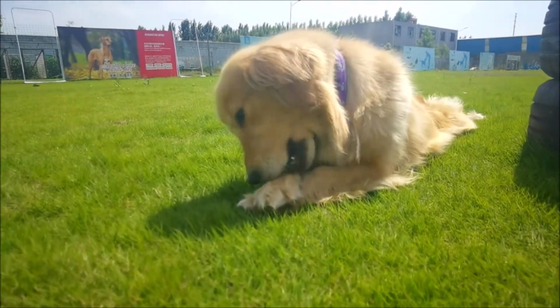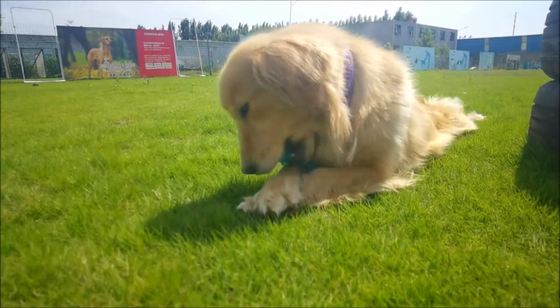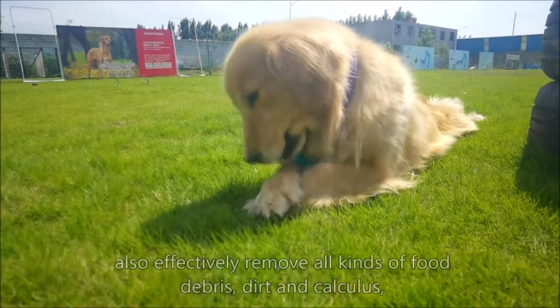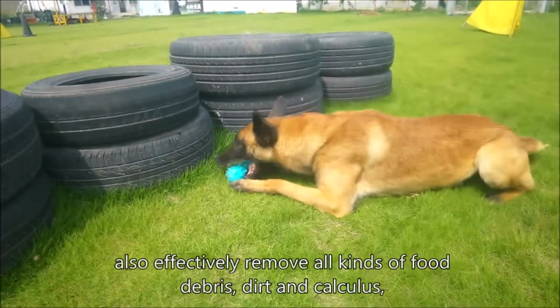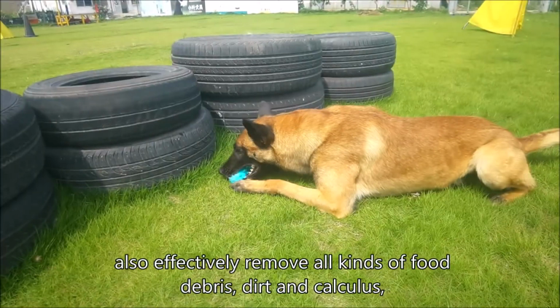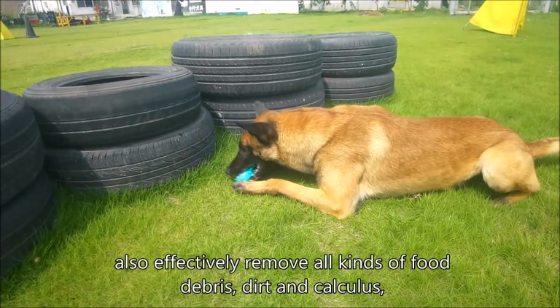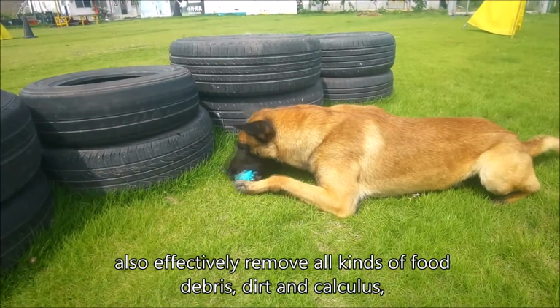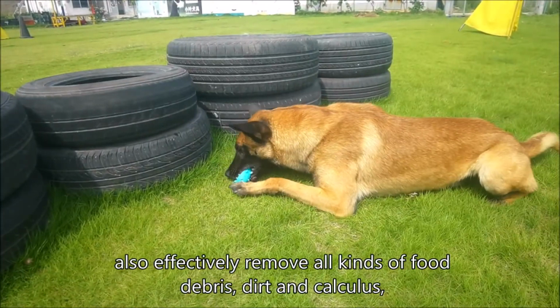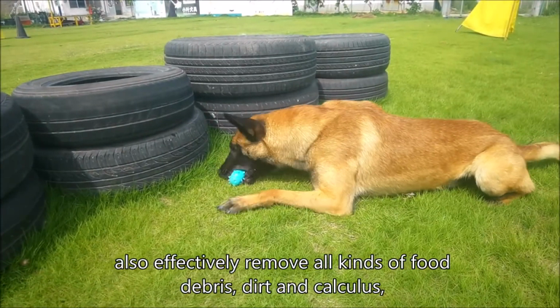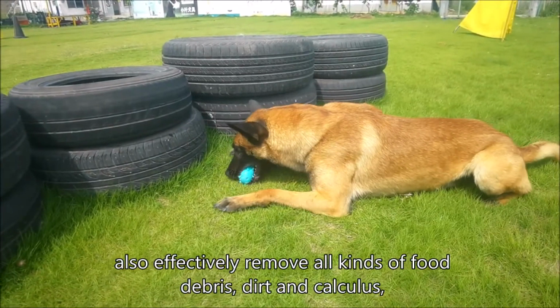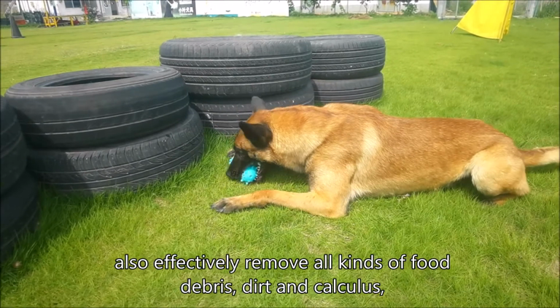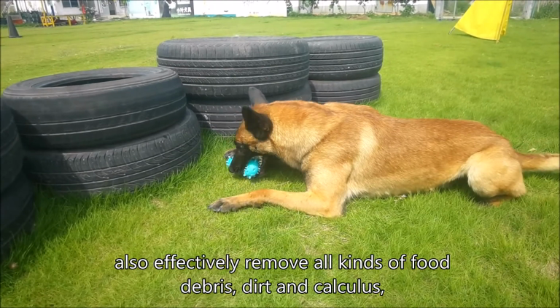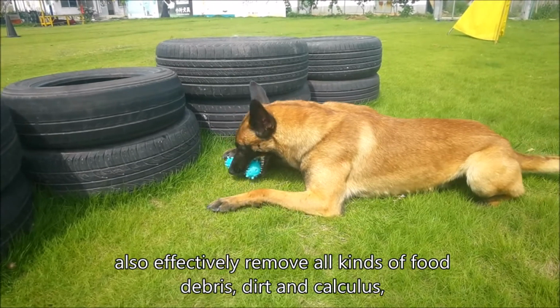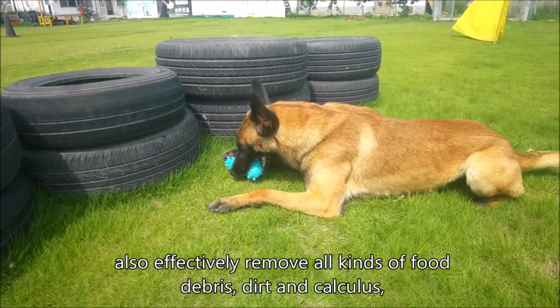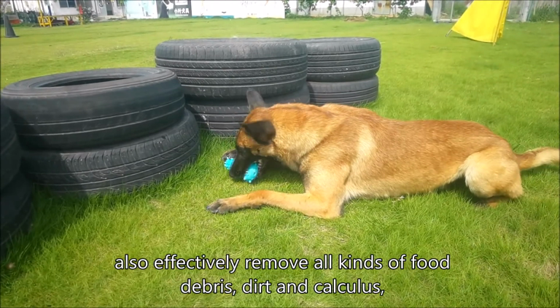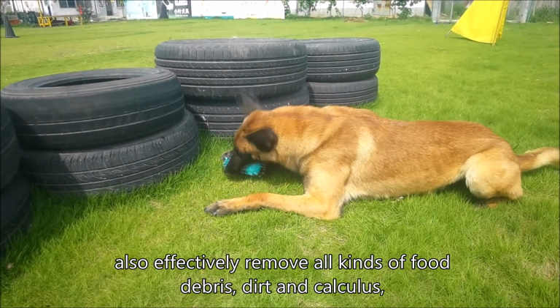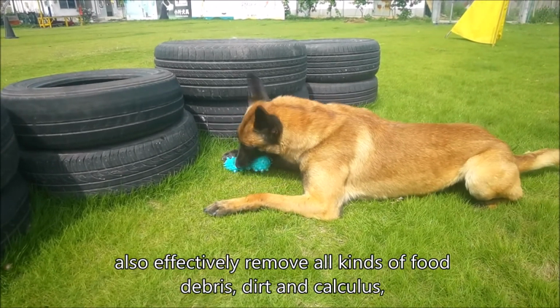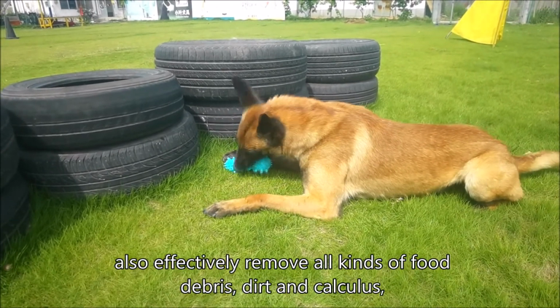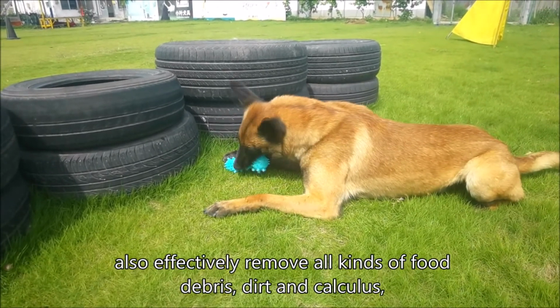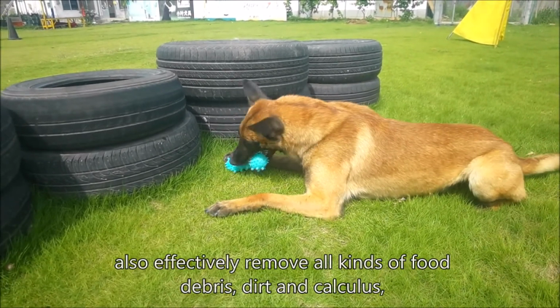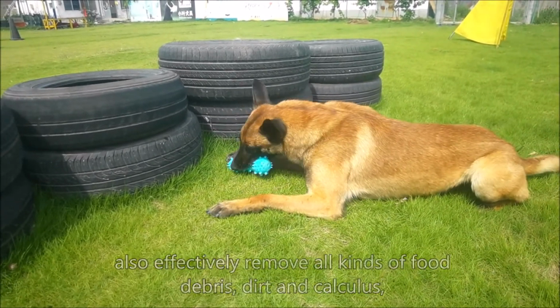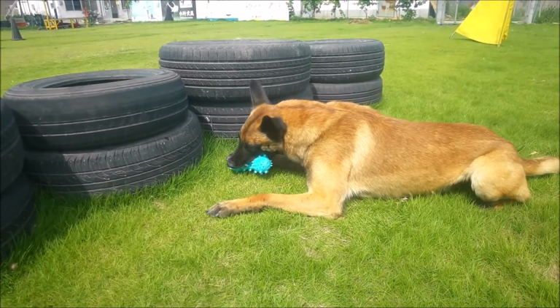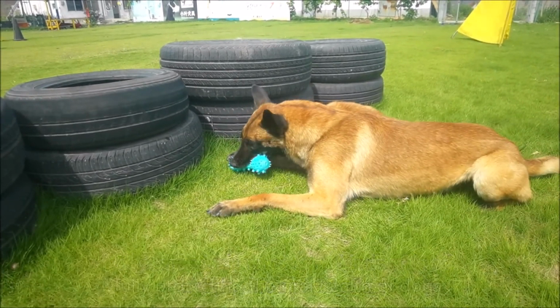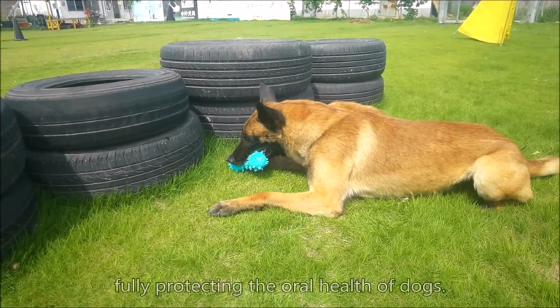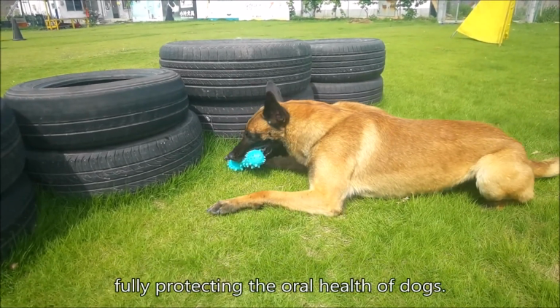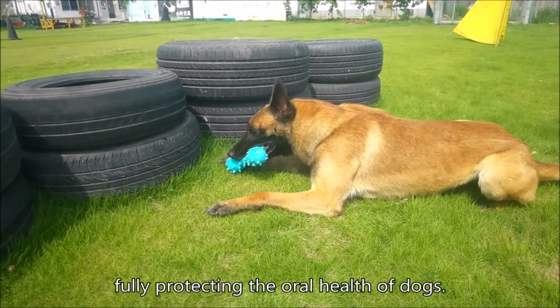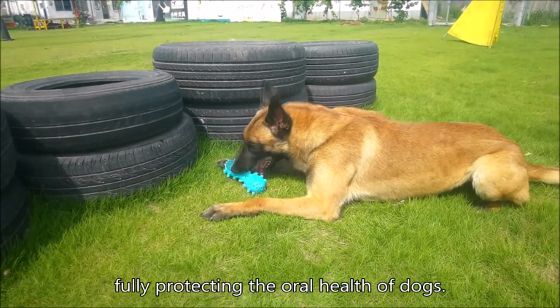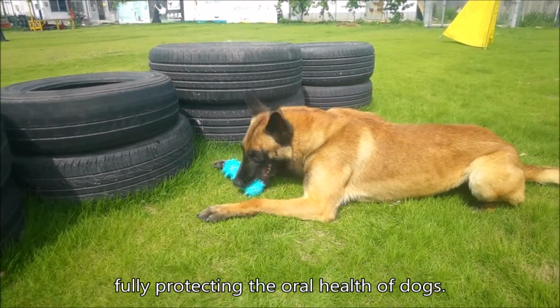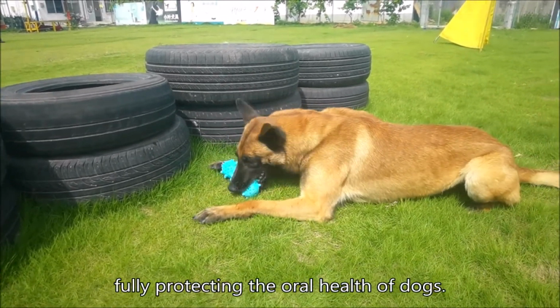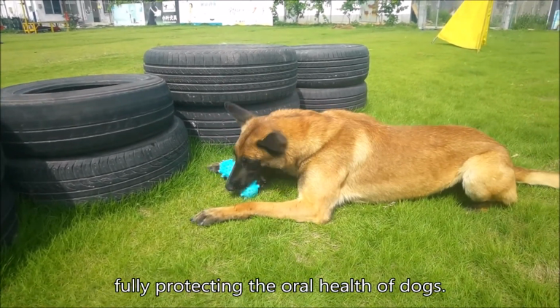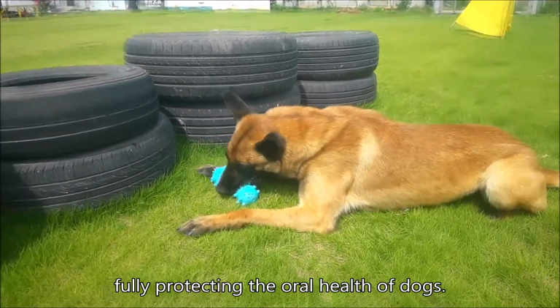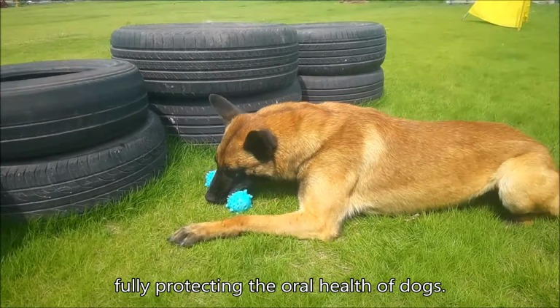Also effectively removes all kinds of food debris, dirt and calculus, fully protecting the oral health of dogs.